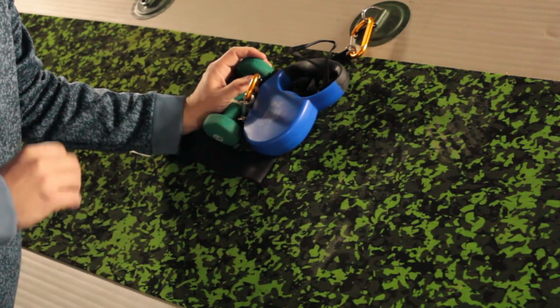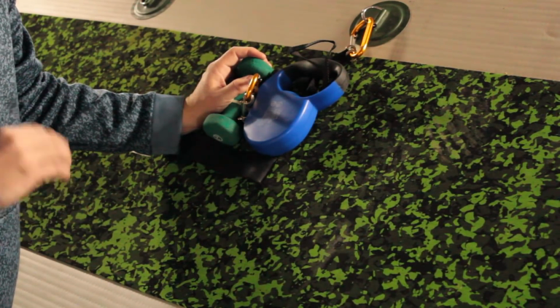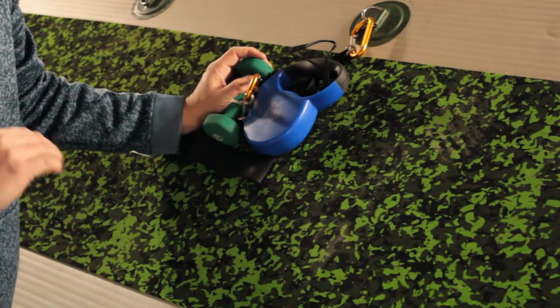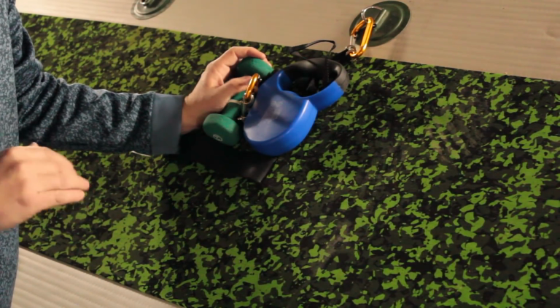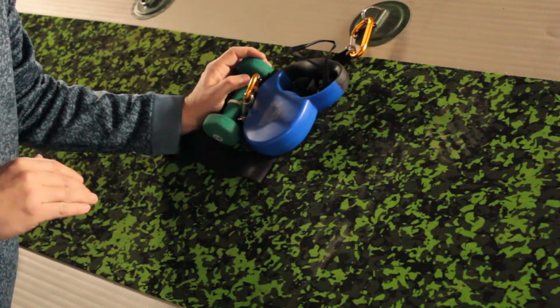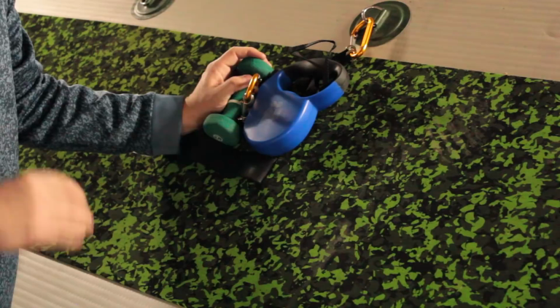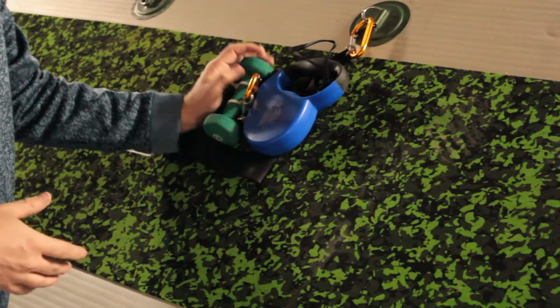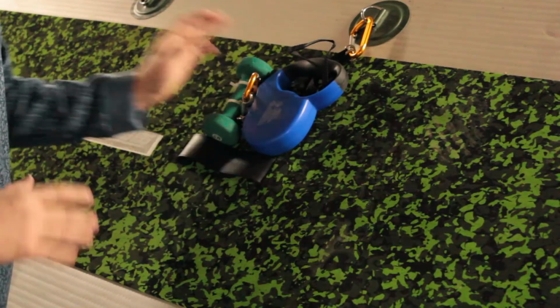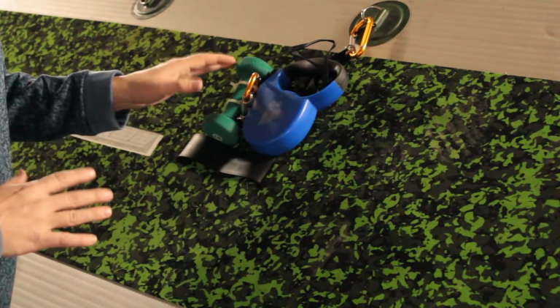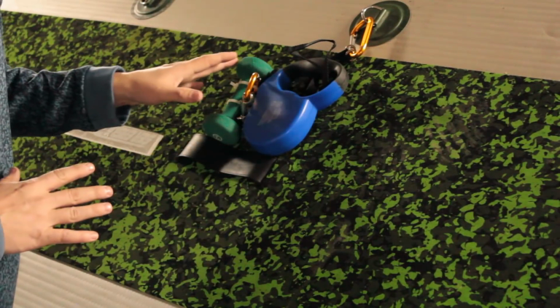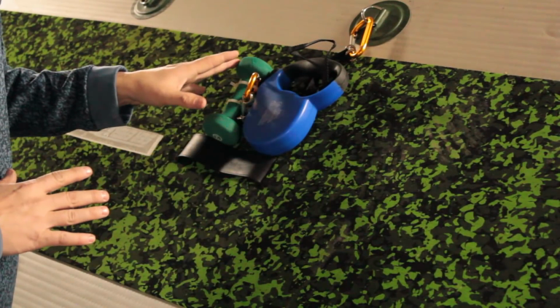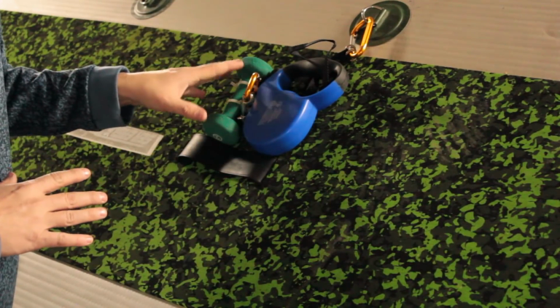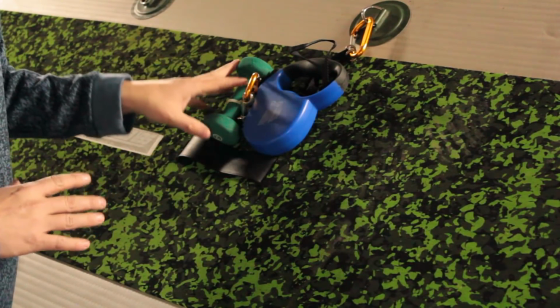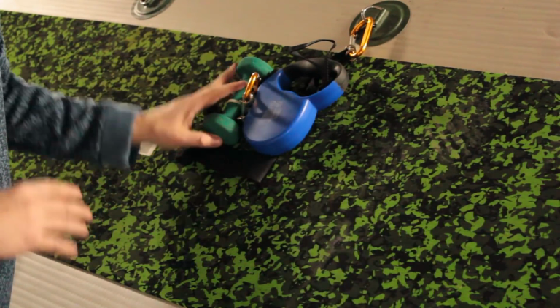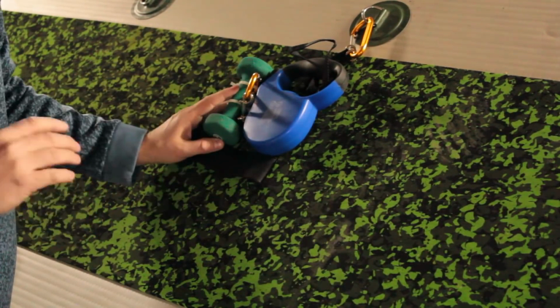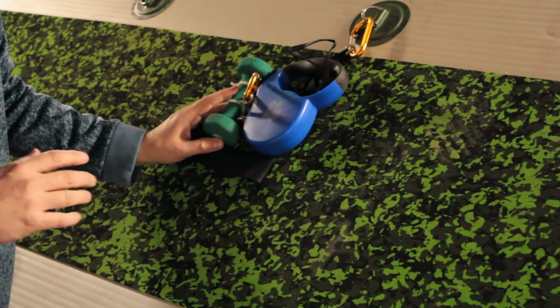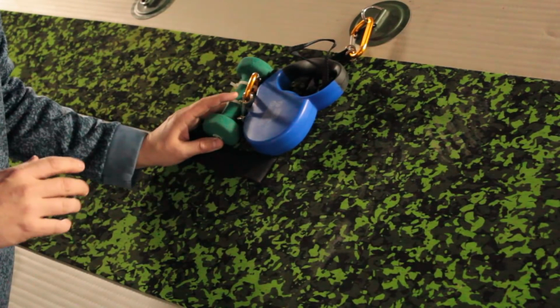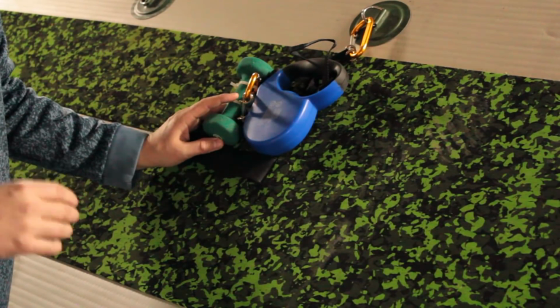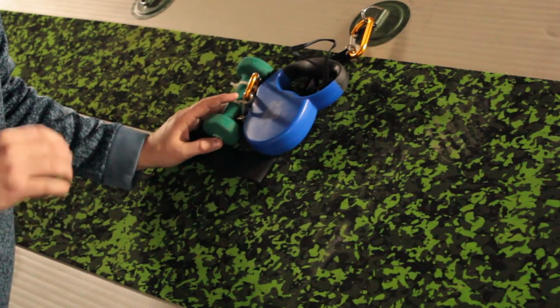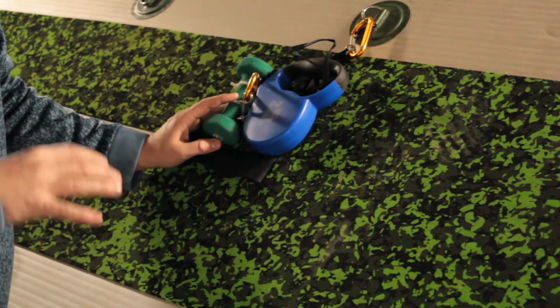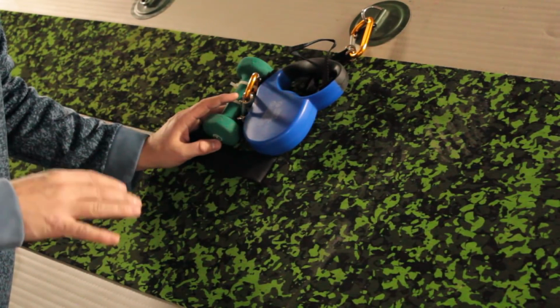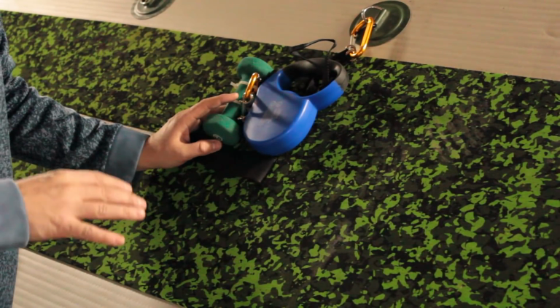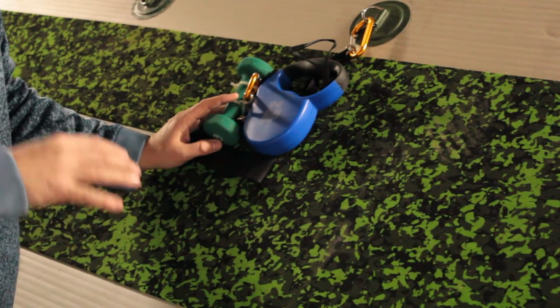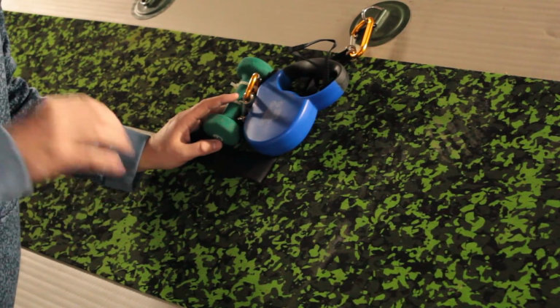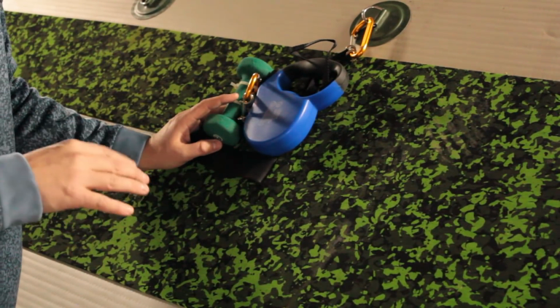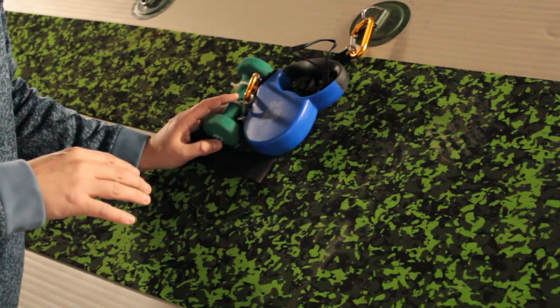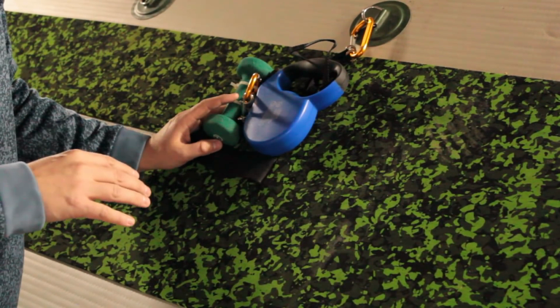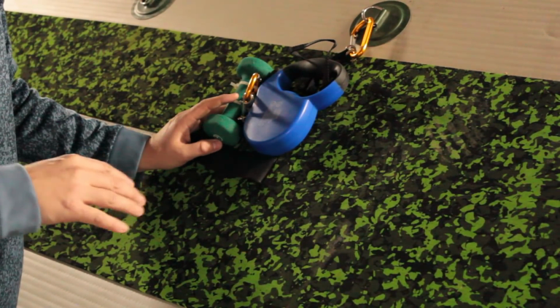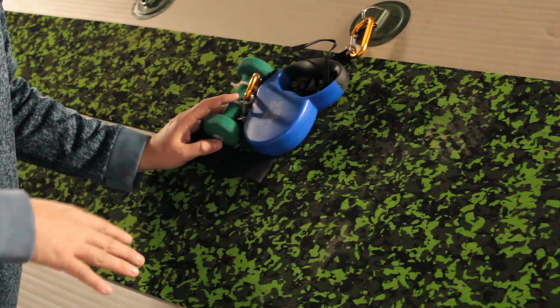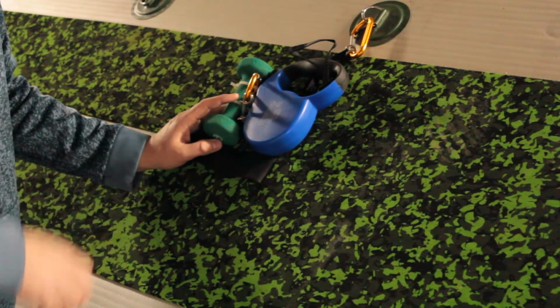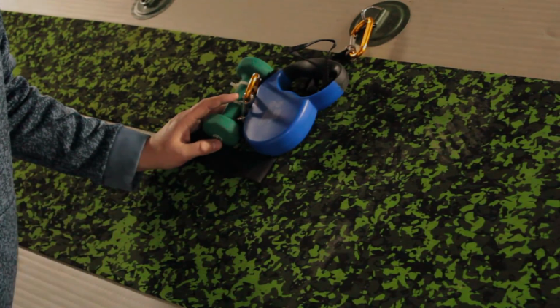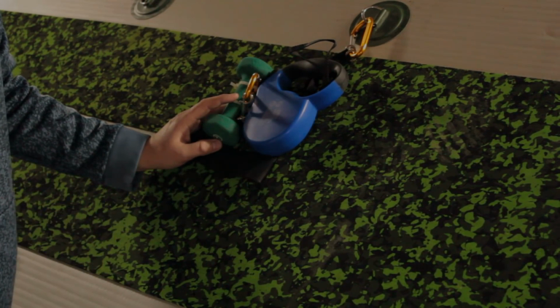It worked perfectly. I think you should check it out as a cheap way to keep your boat where the fish are when the wind's blowing.